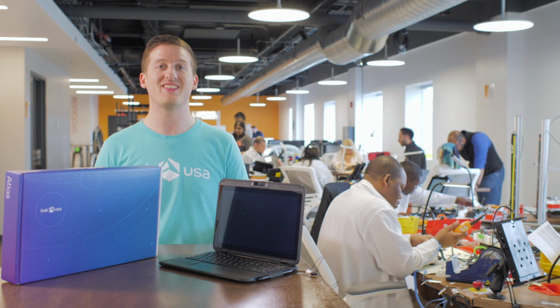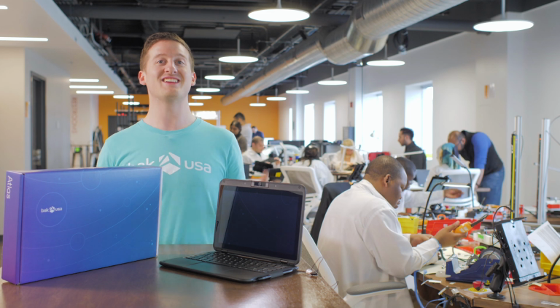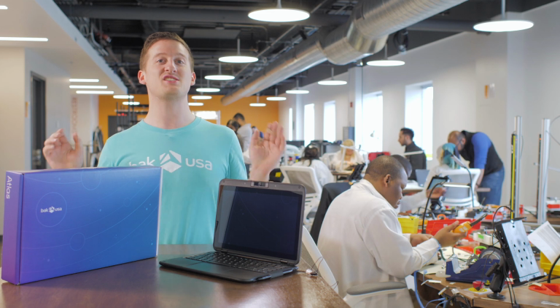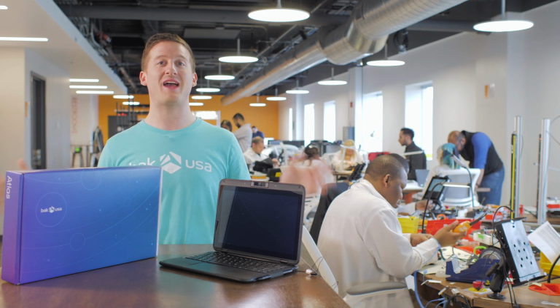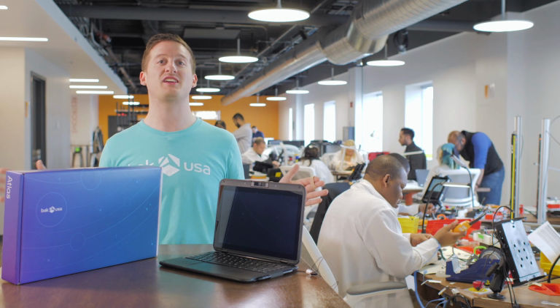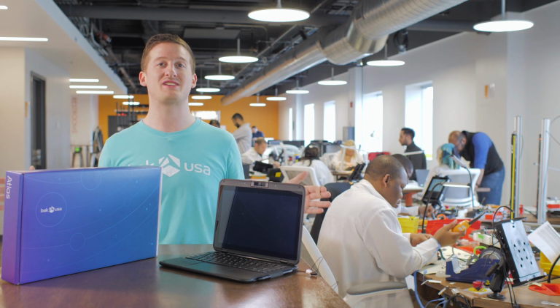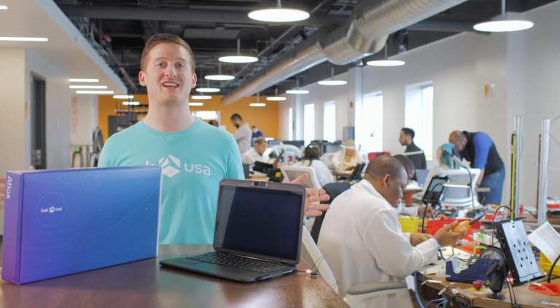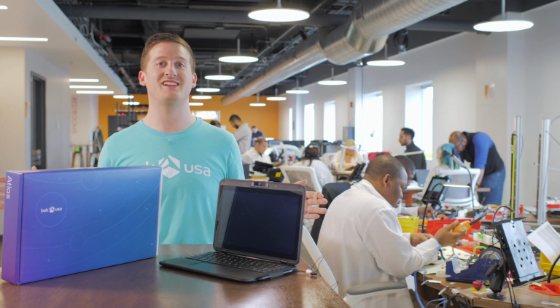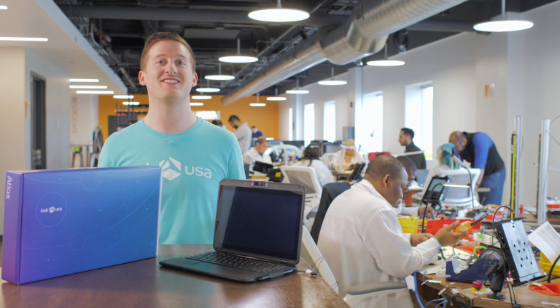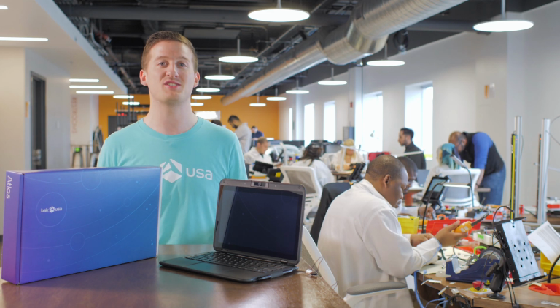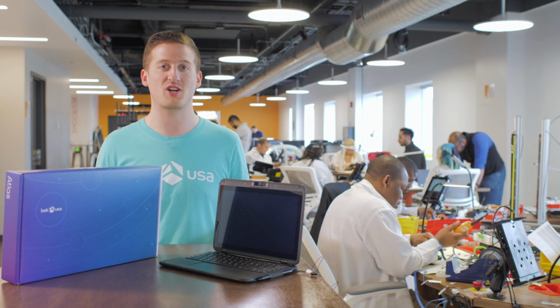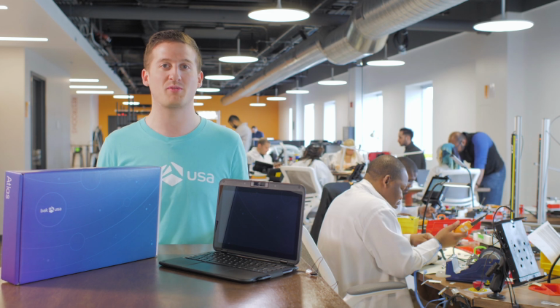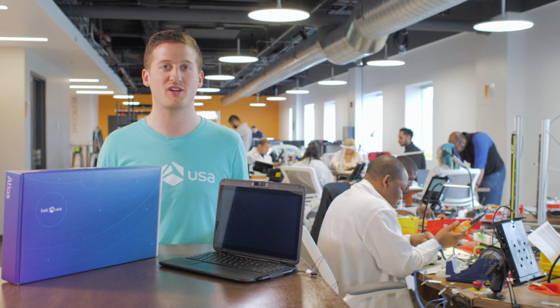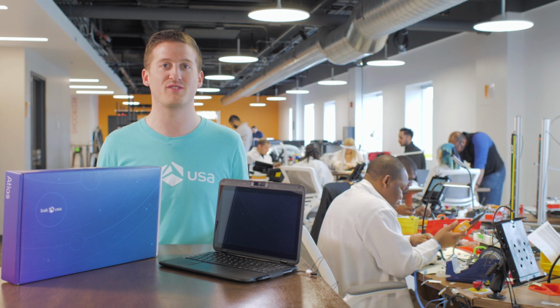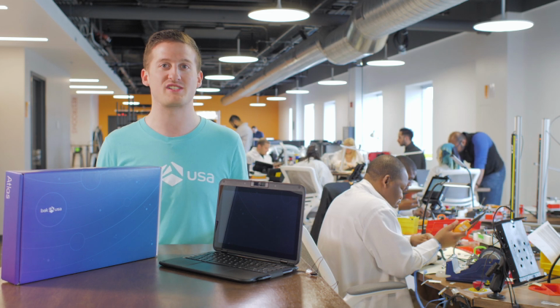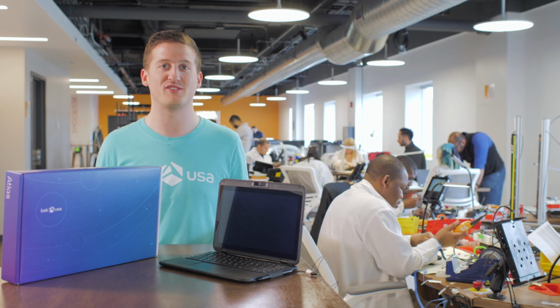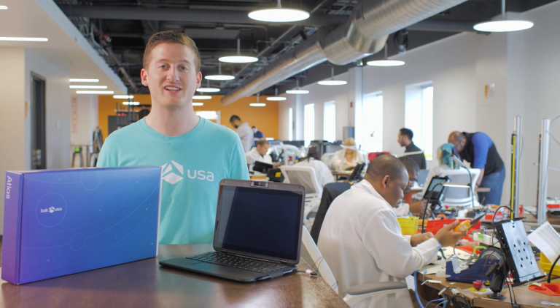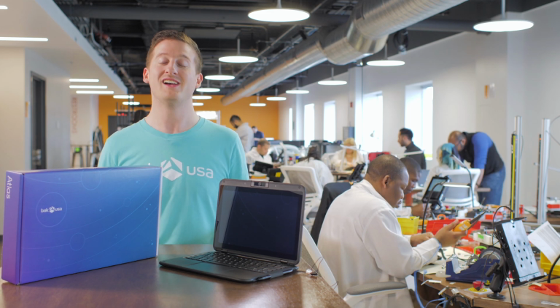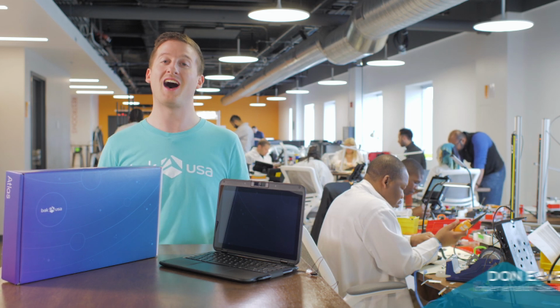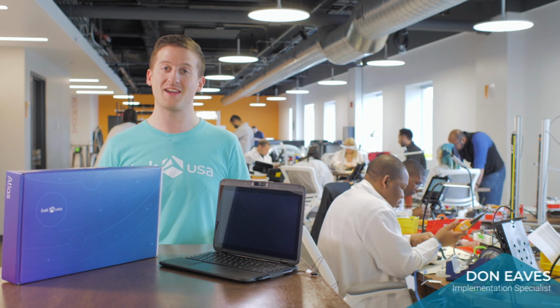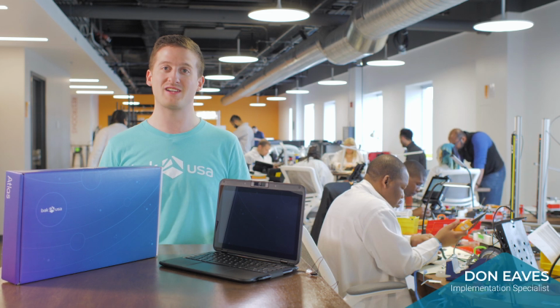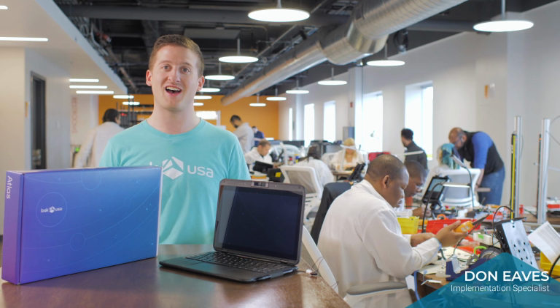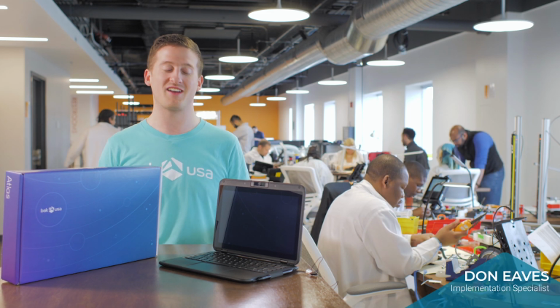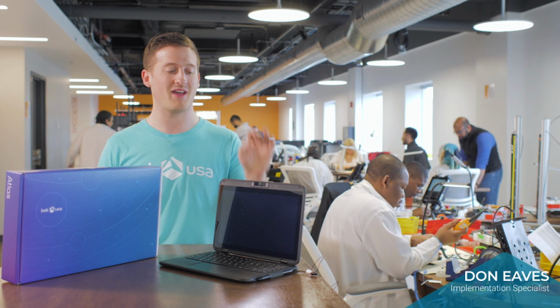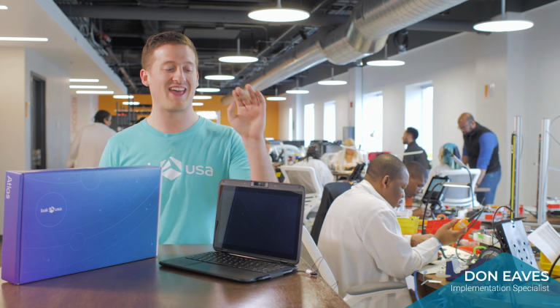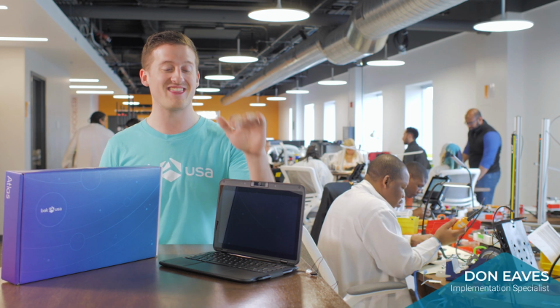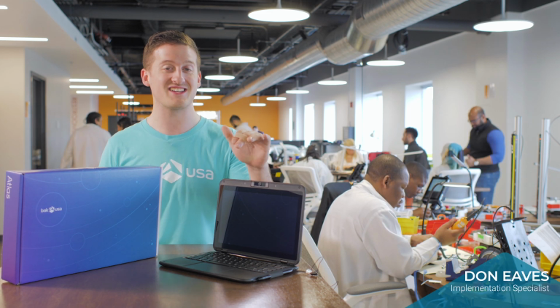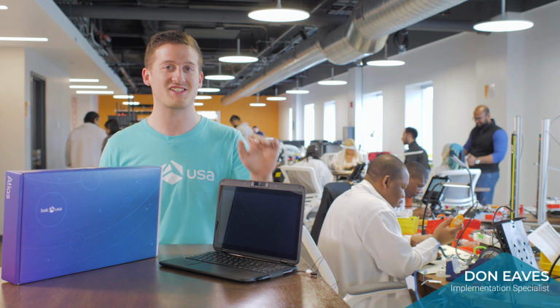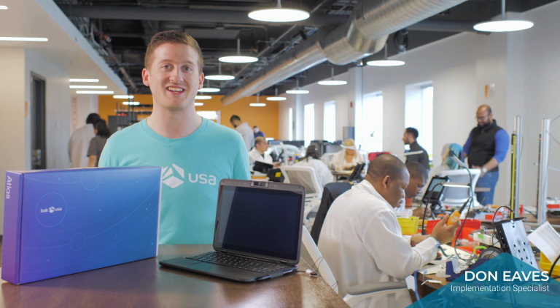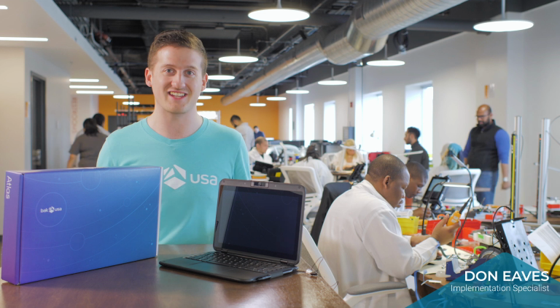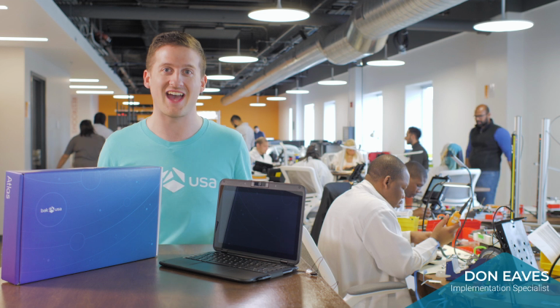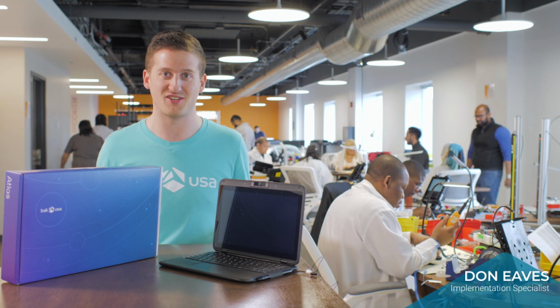This is BackUSA, this is our production facility. I am Don, and this is the Atlas.